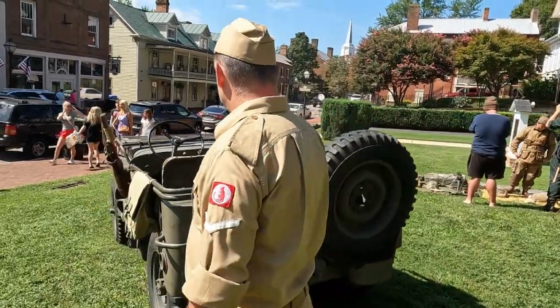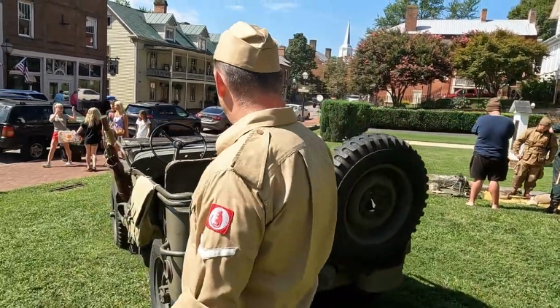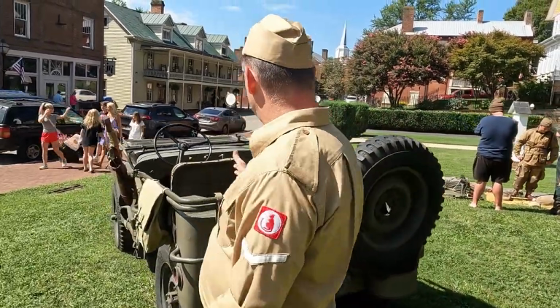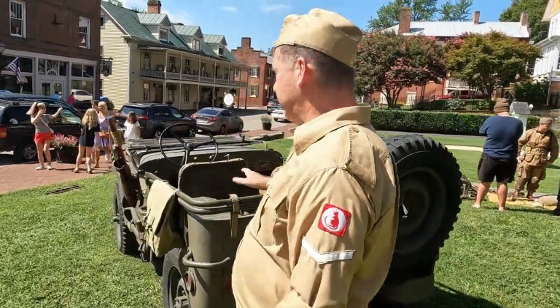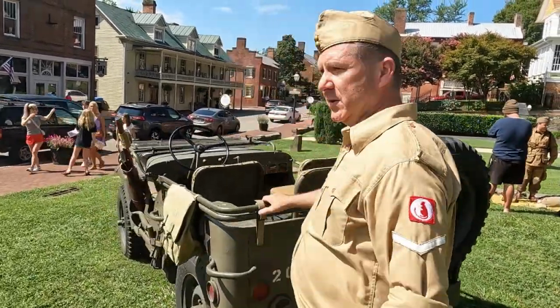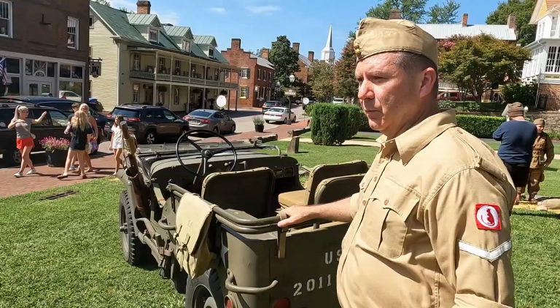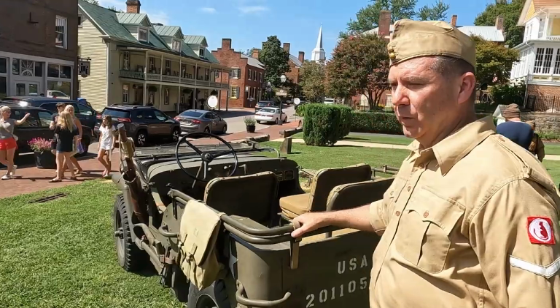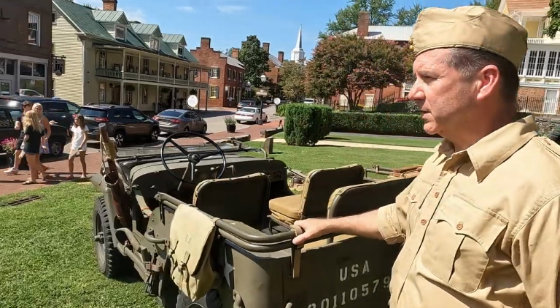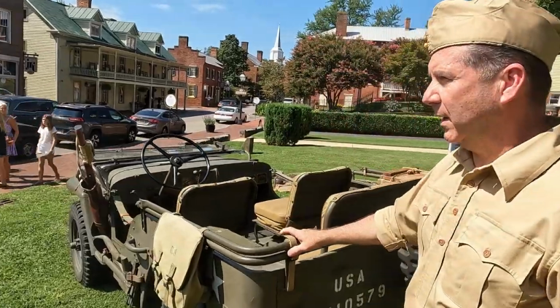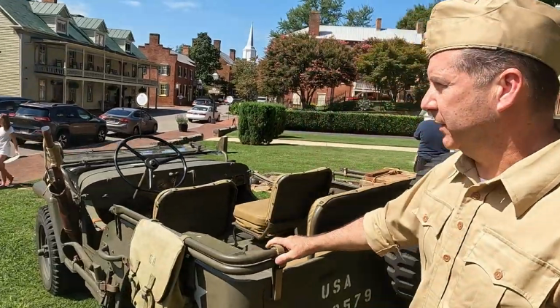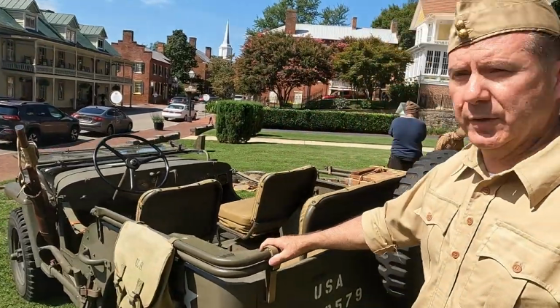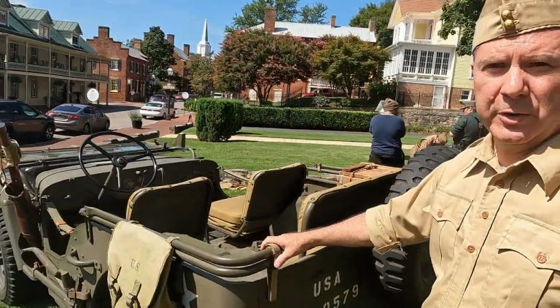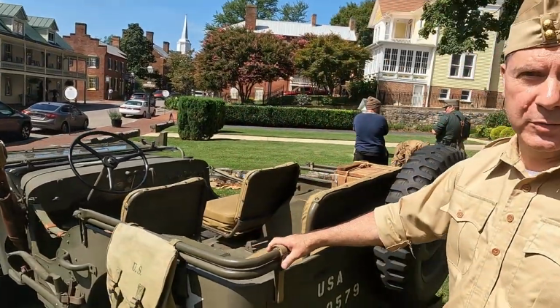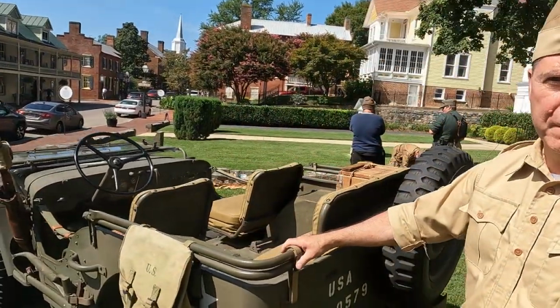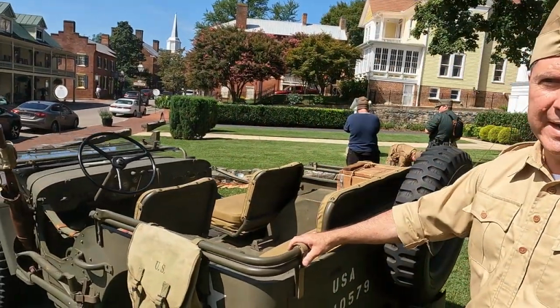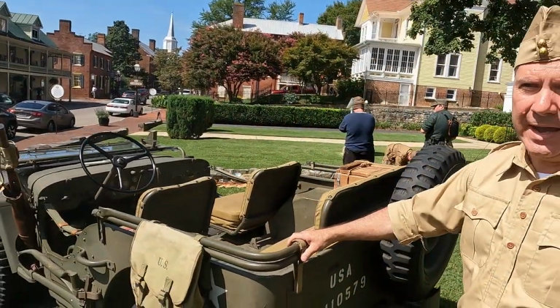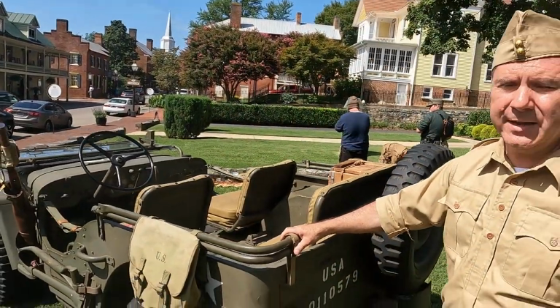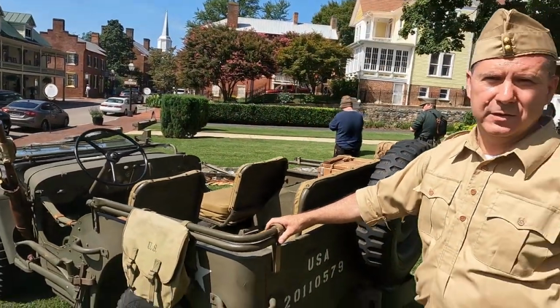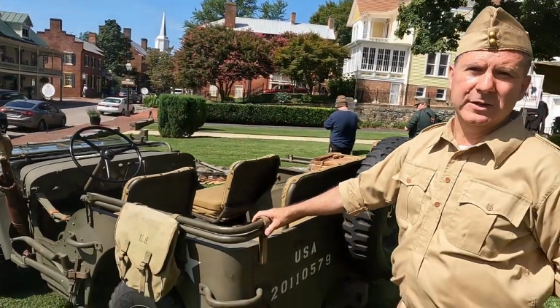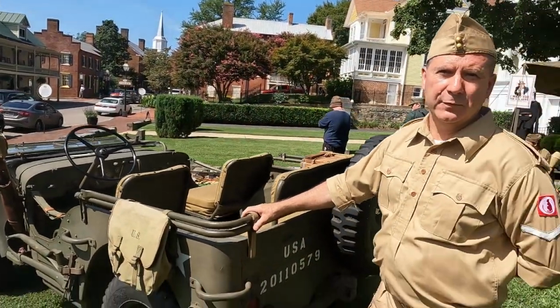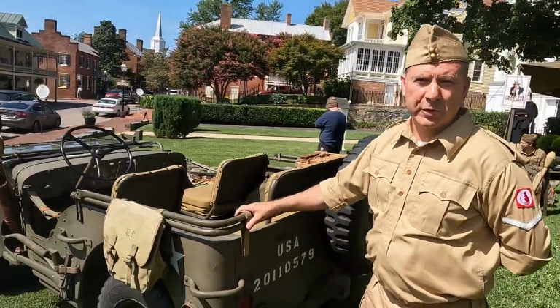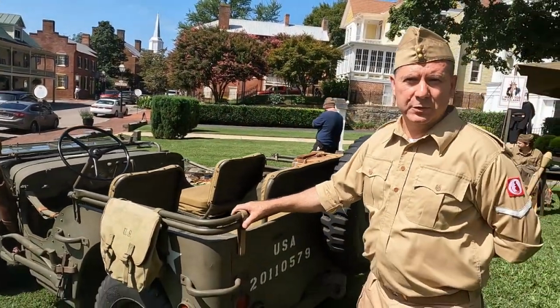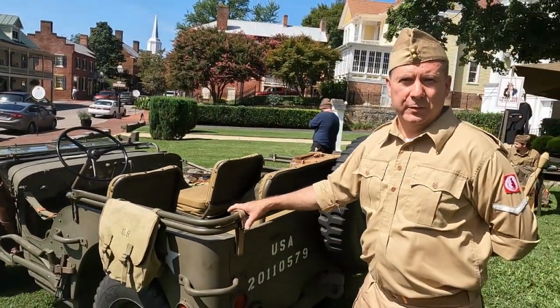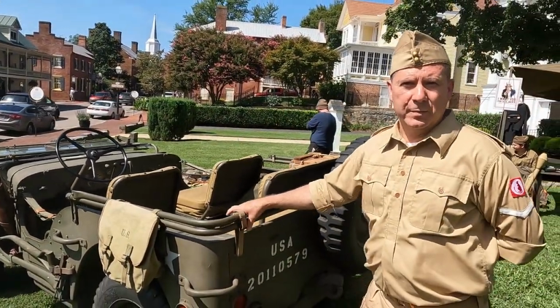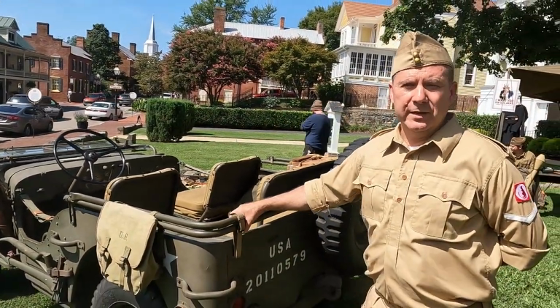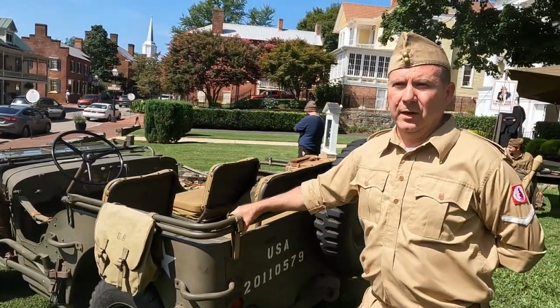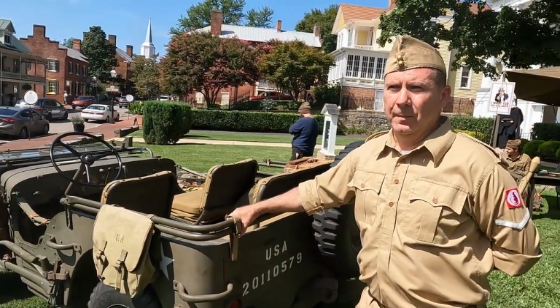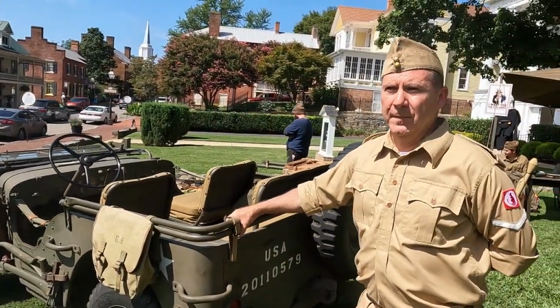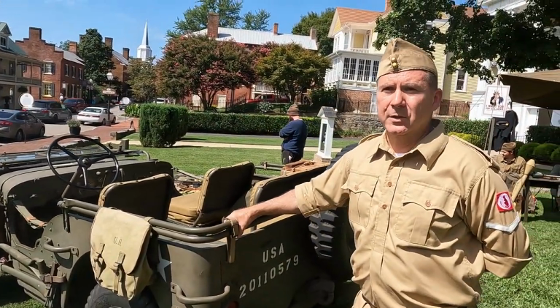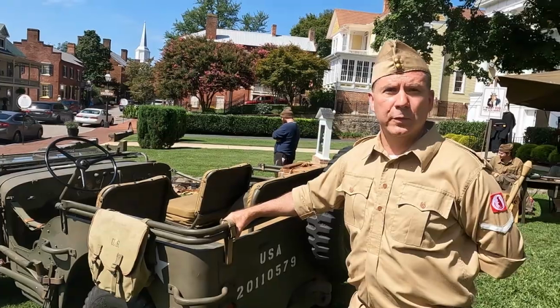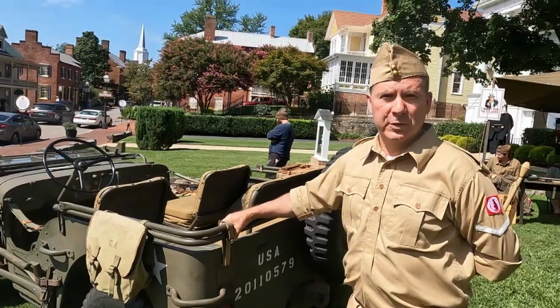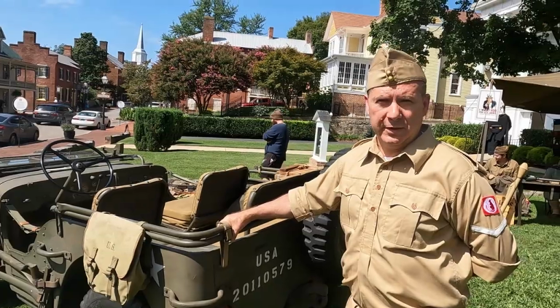This Jeep's delivery date was May 8th, 1942. It was made in Louisville, Kentucky.